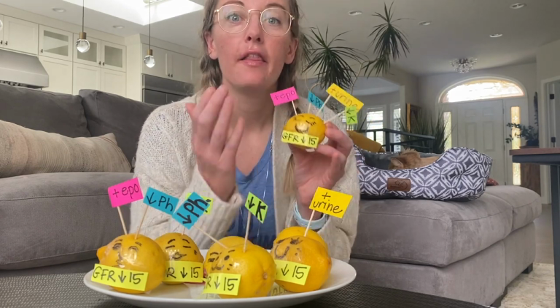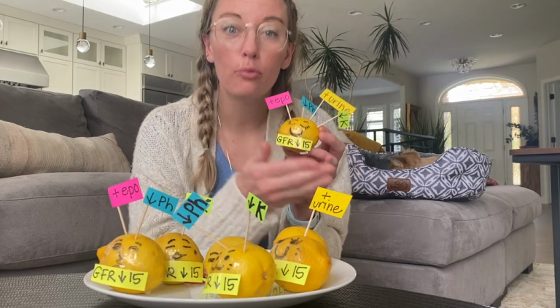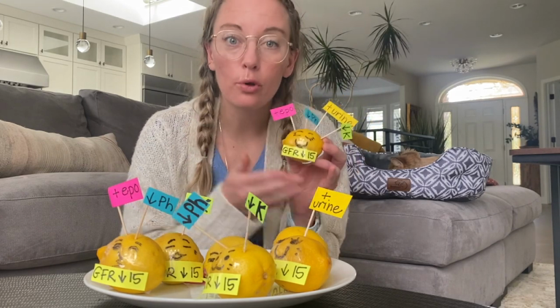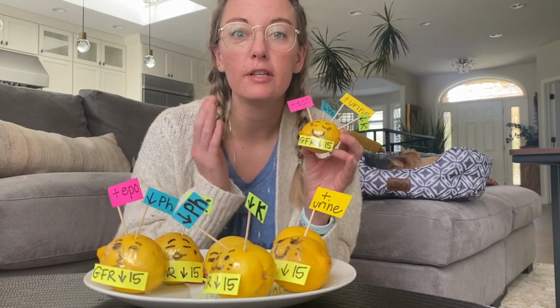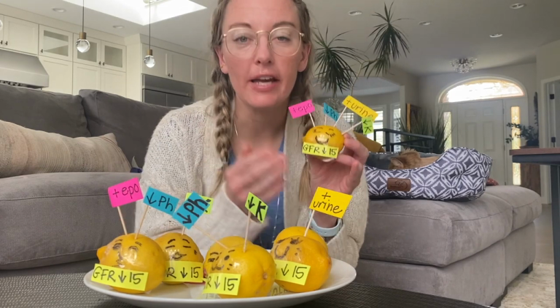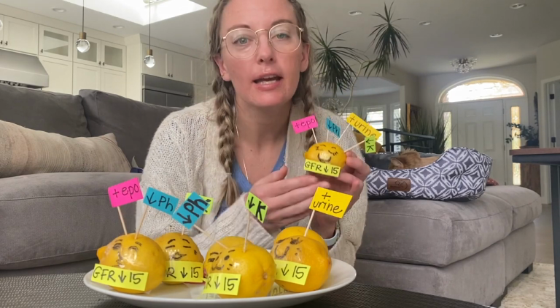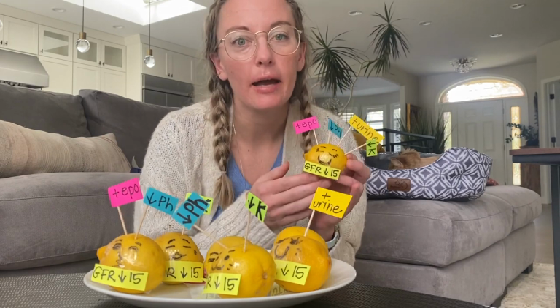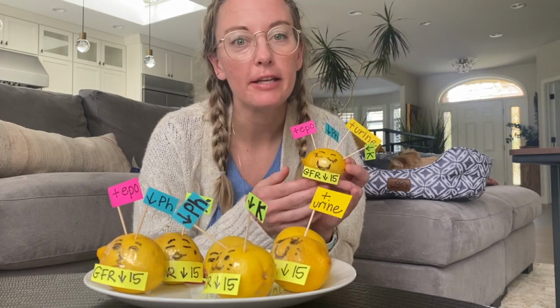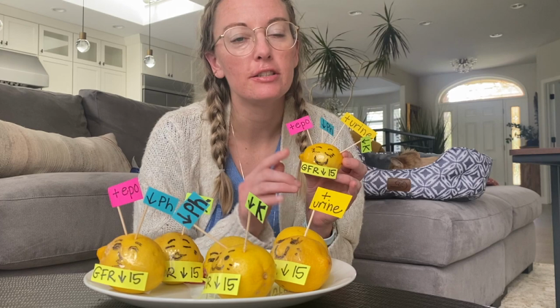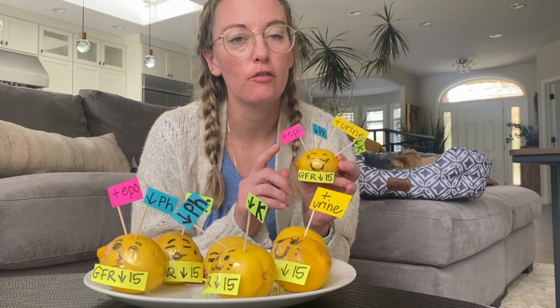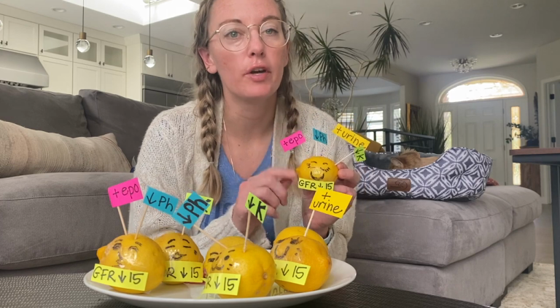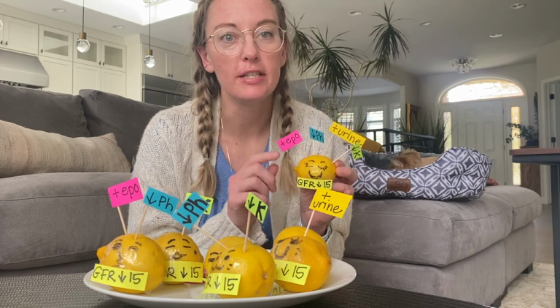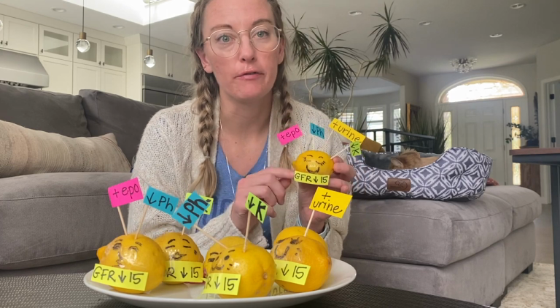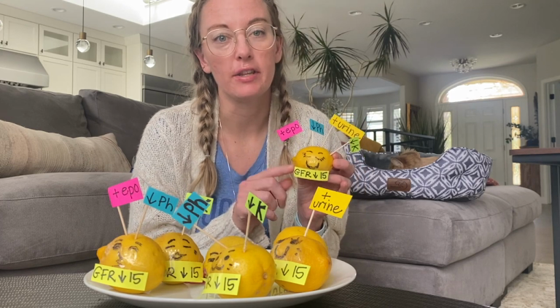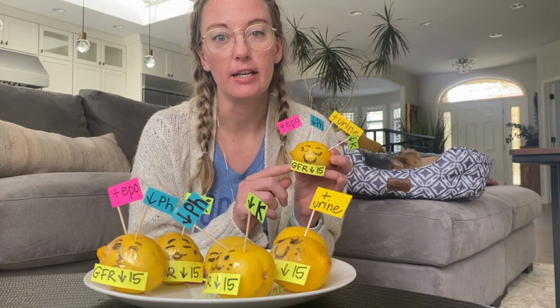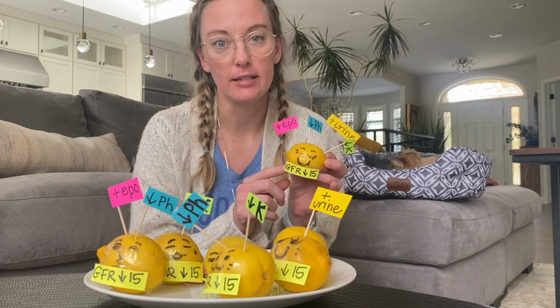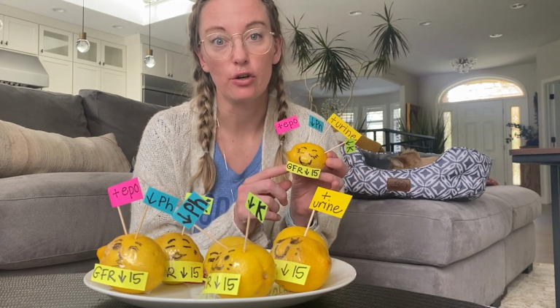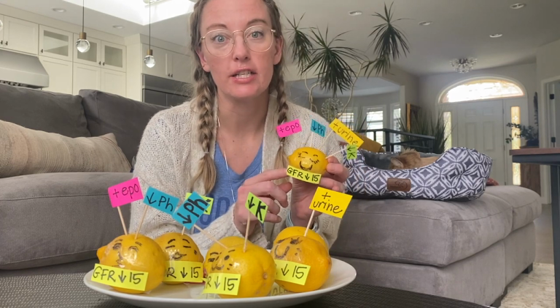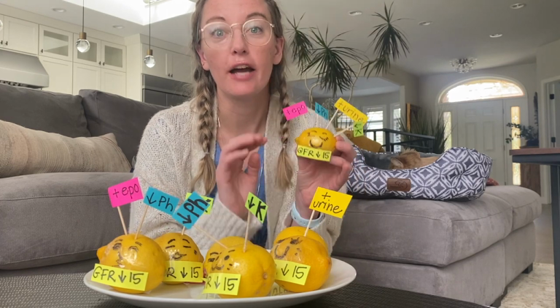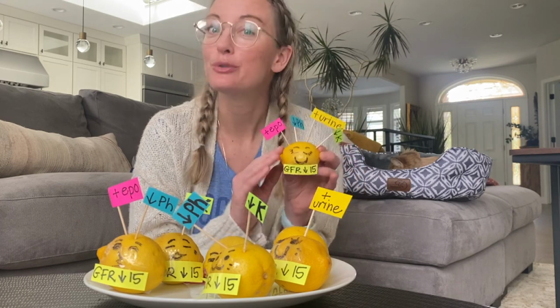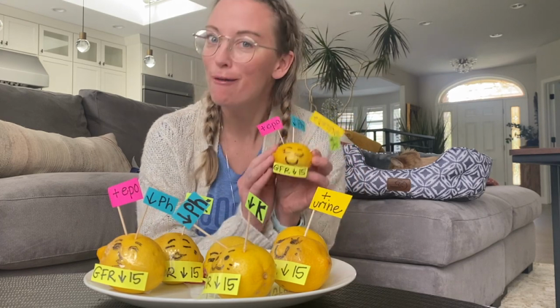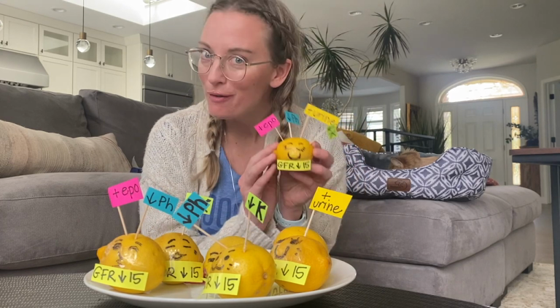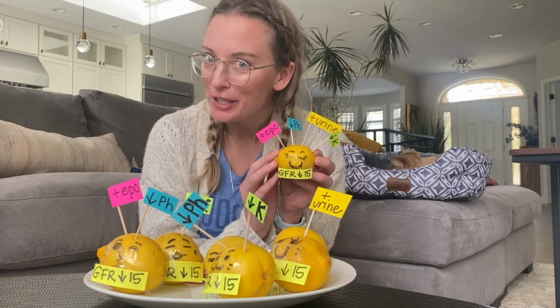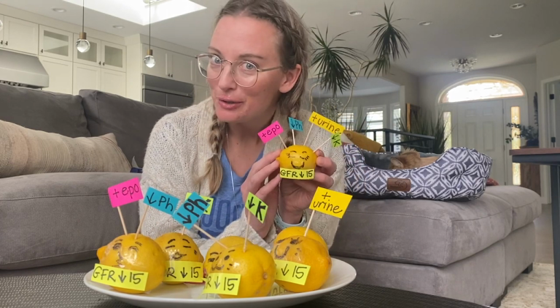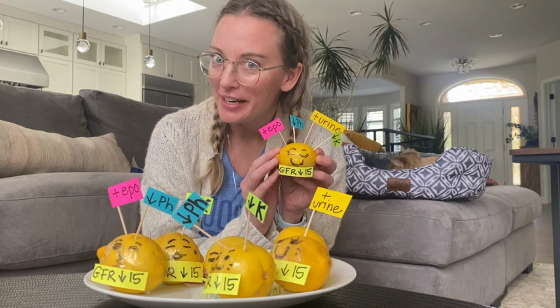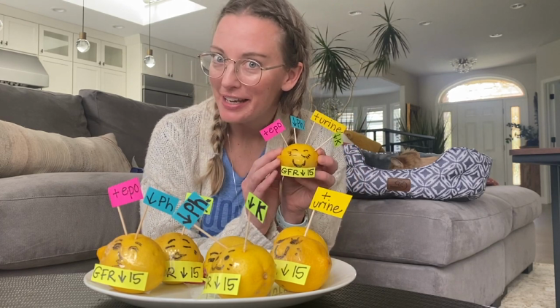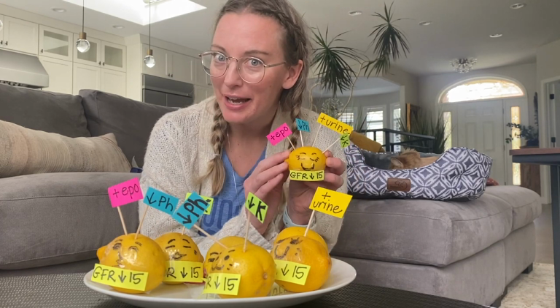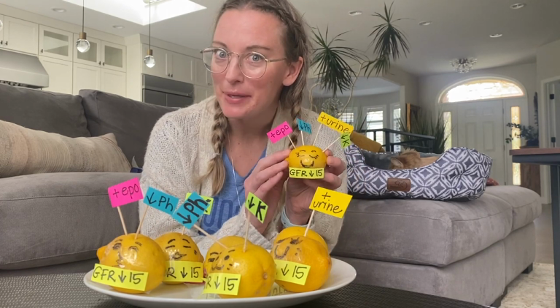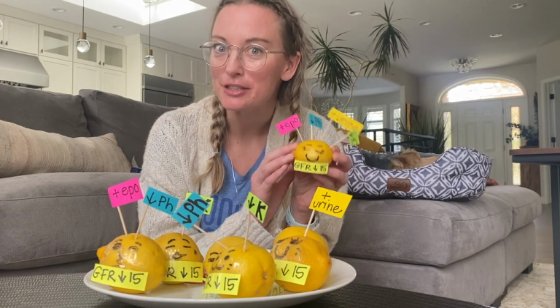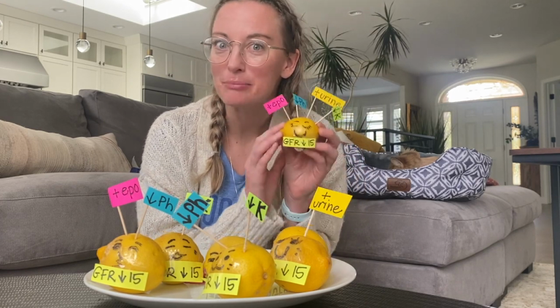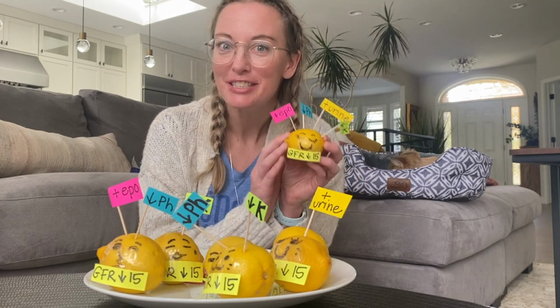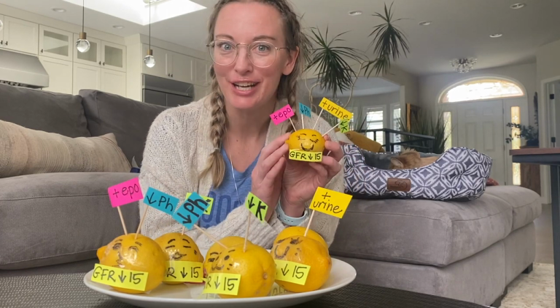I do have more videos on AKI patients — please check them out.